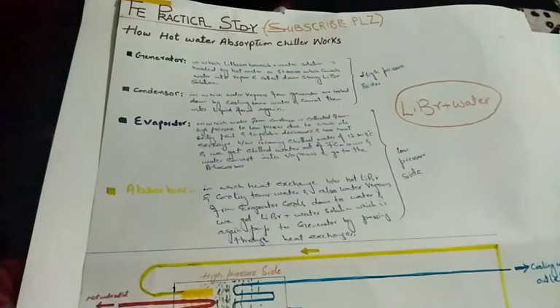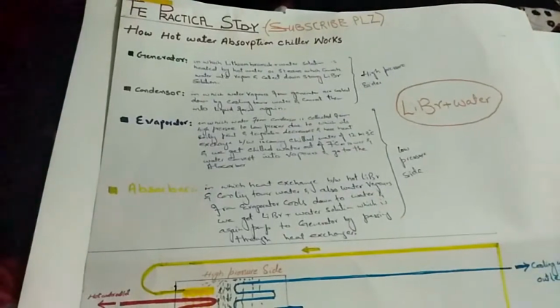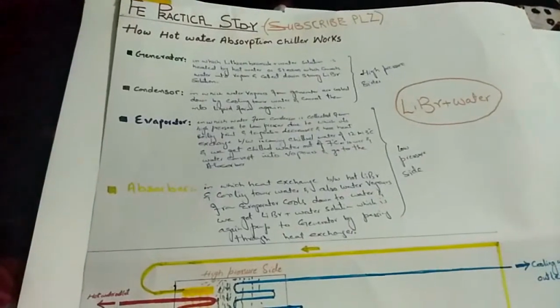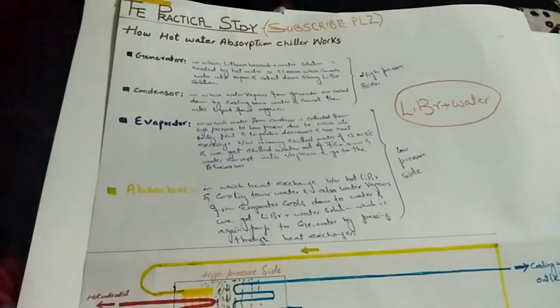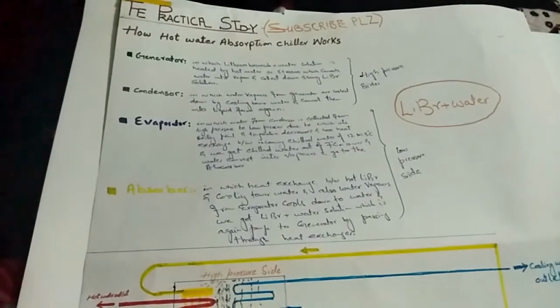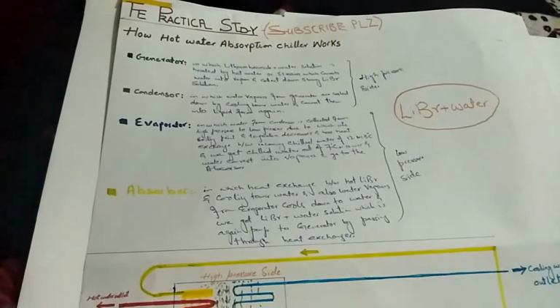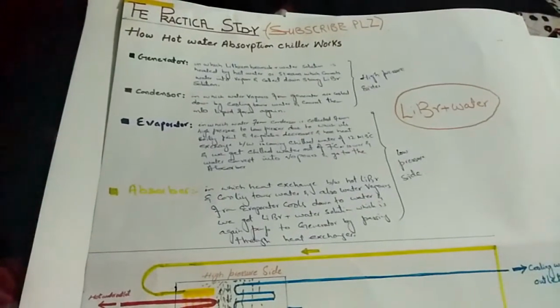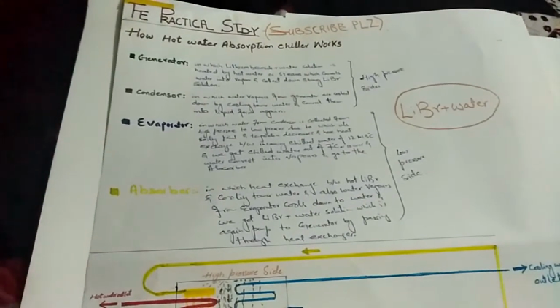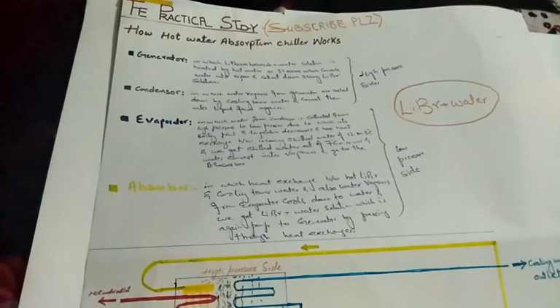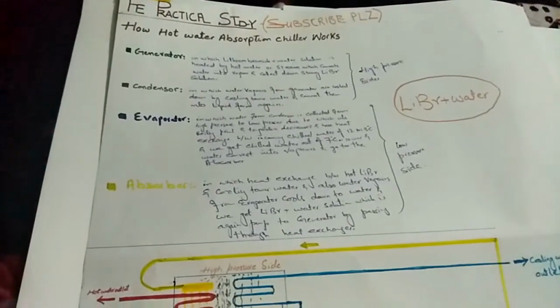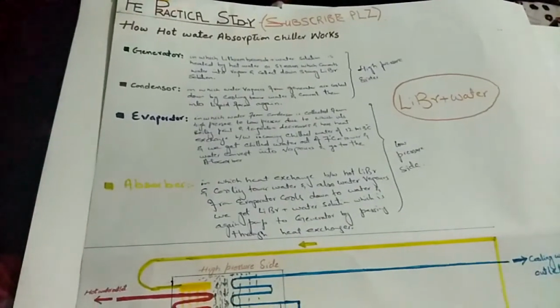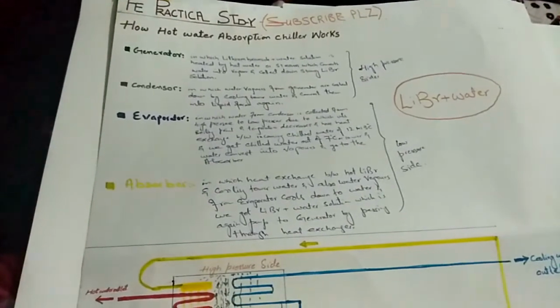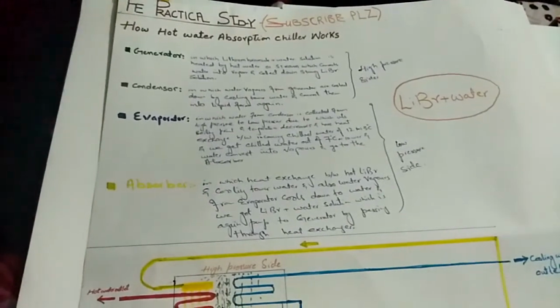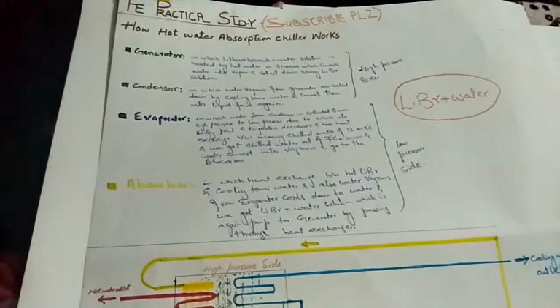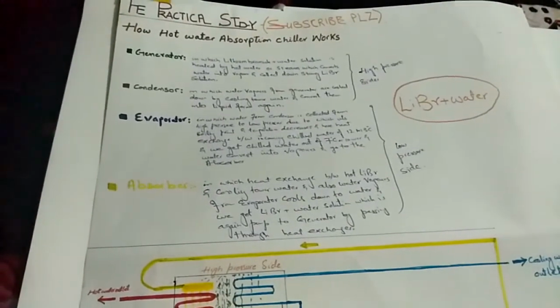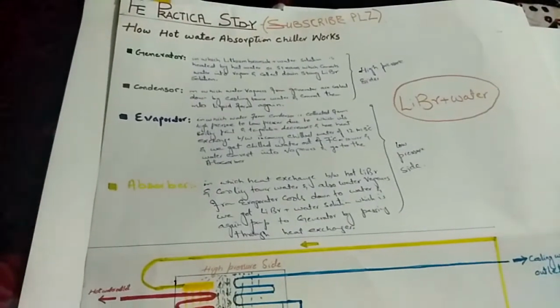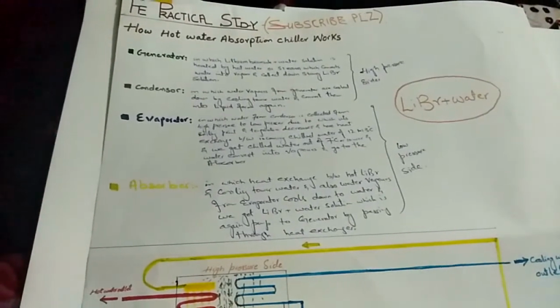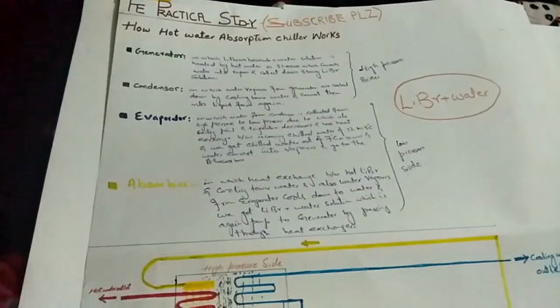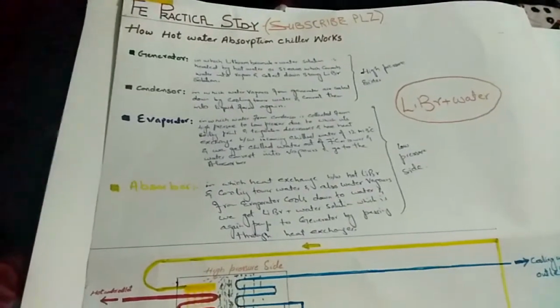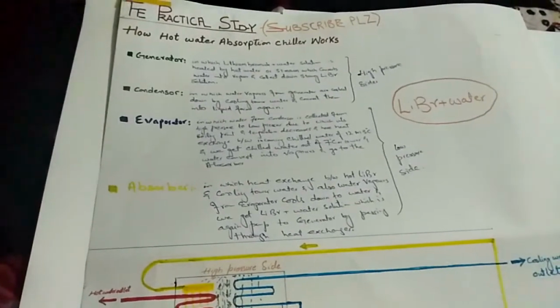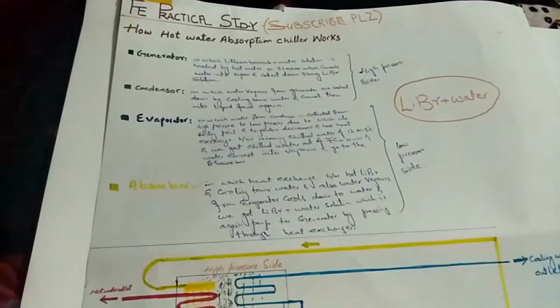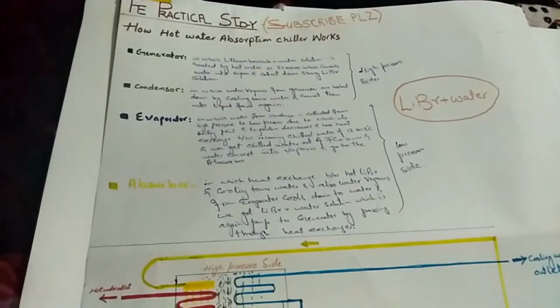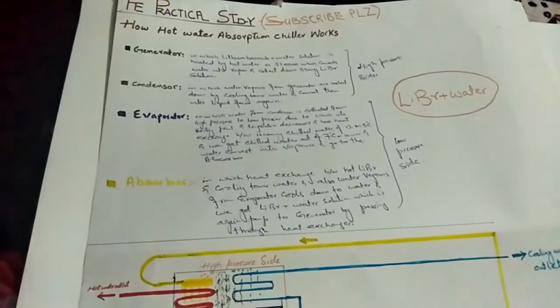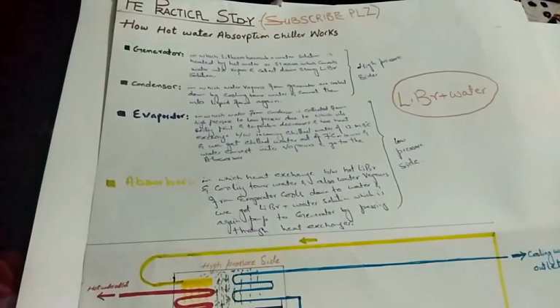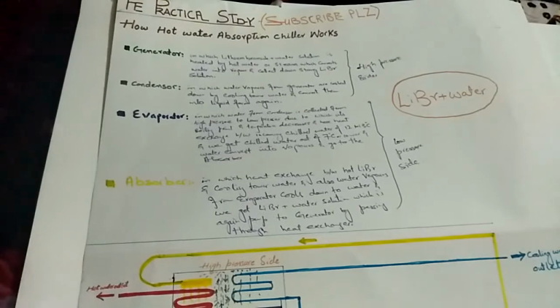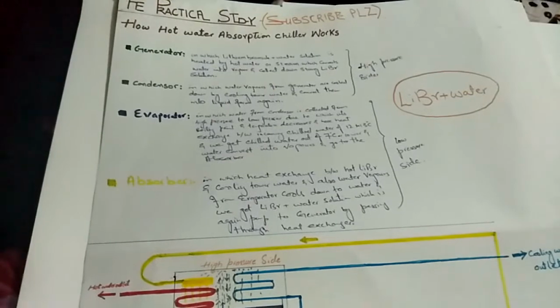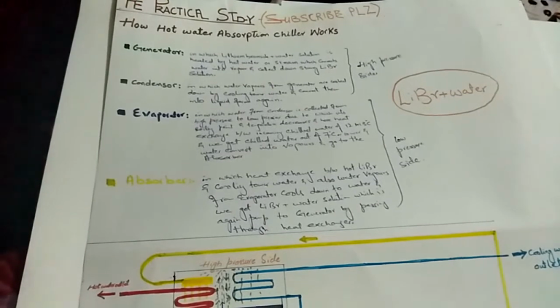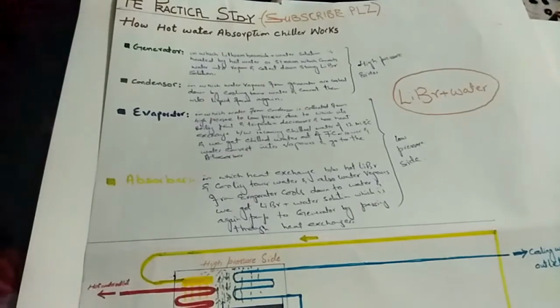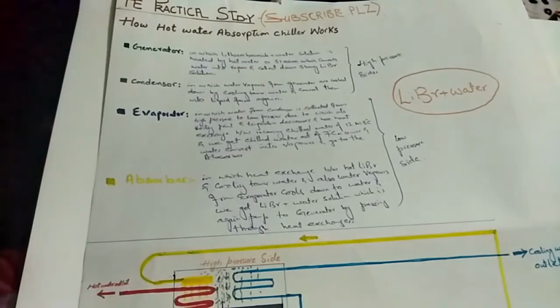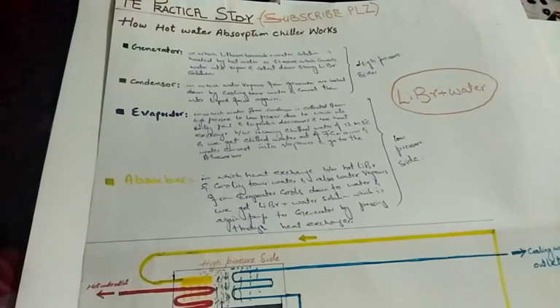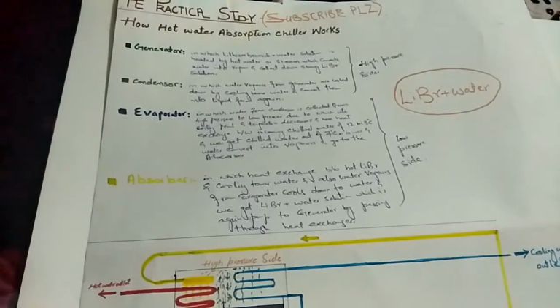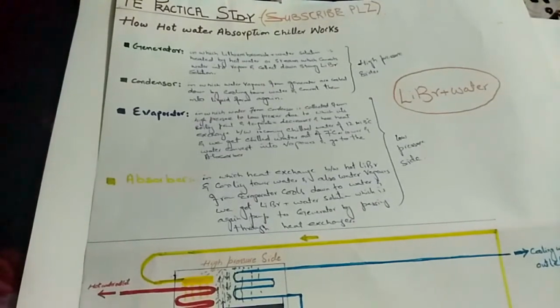Welcome to the channel The Practical Study. Today I am going to tell you how a hot water absorption chiller works.